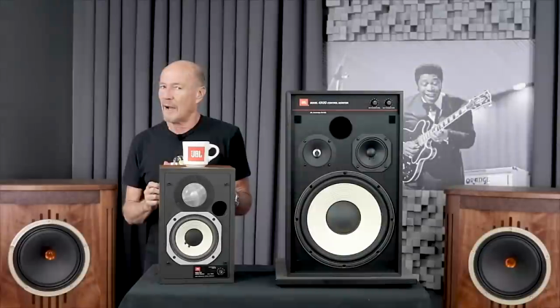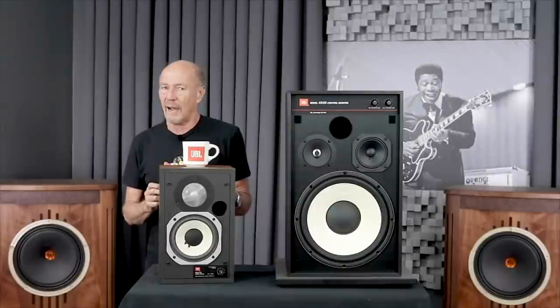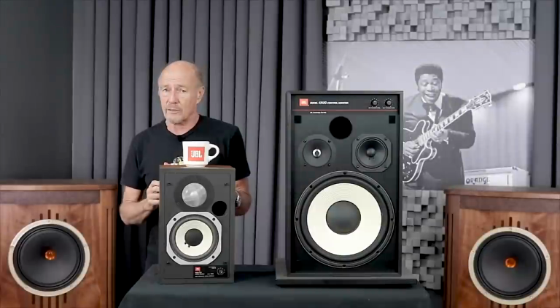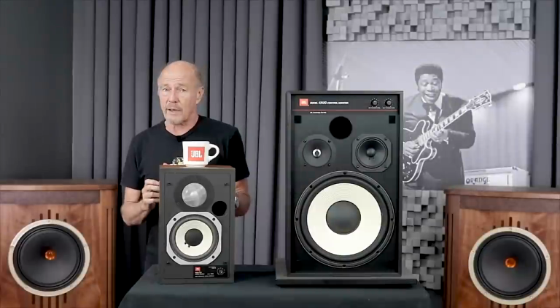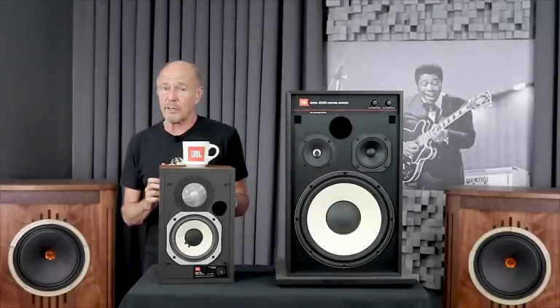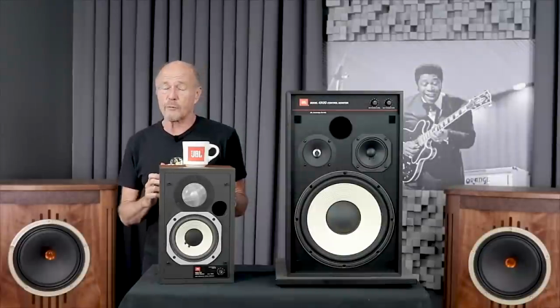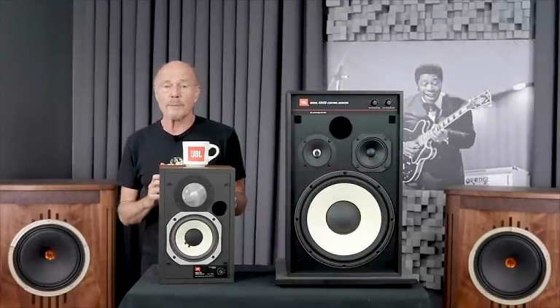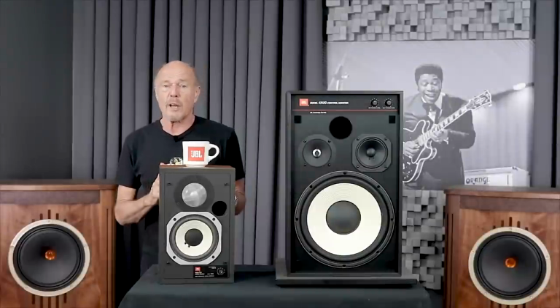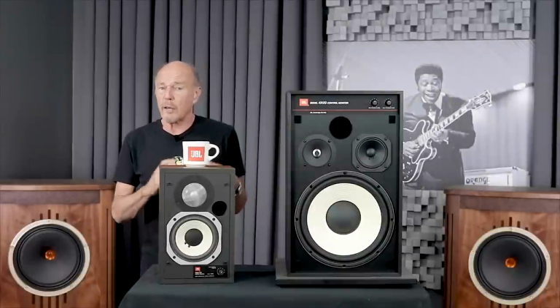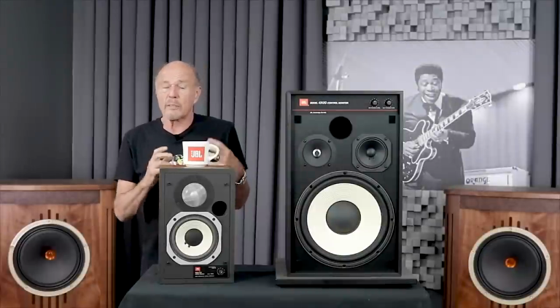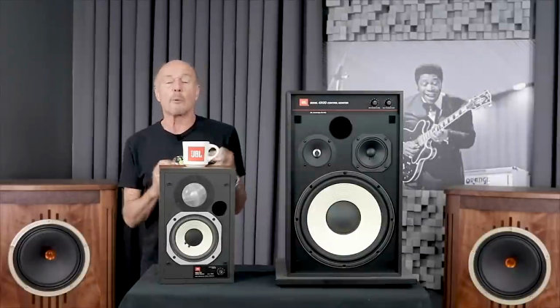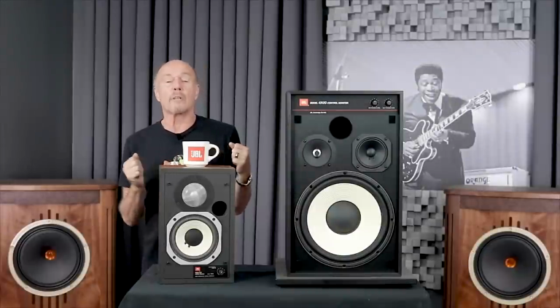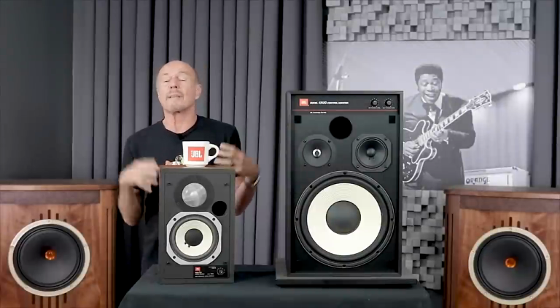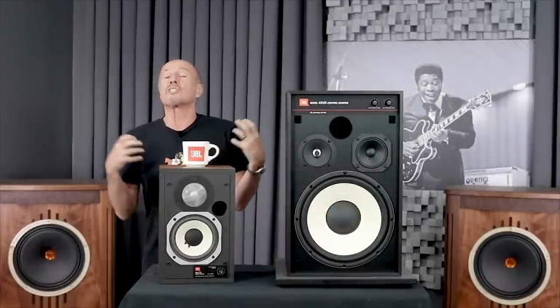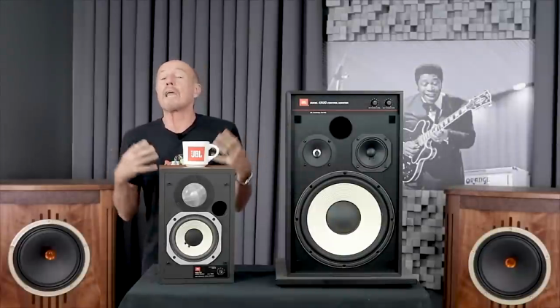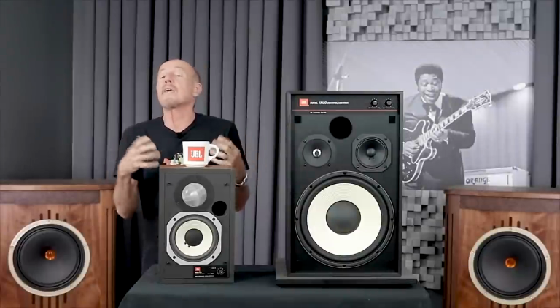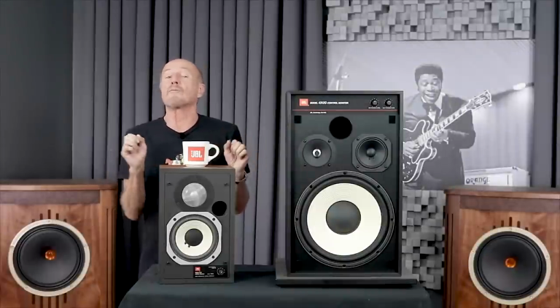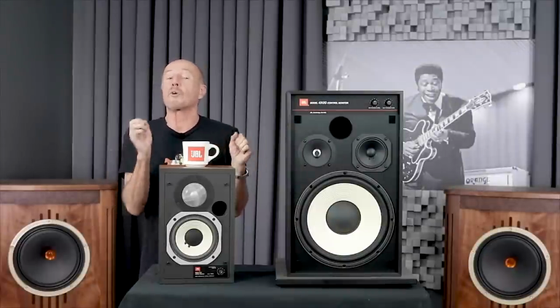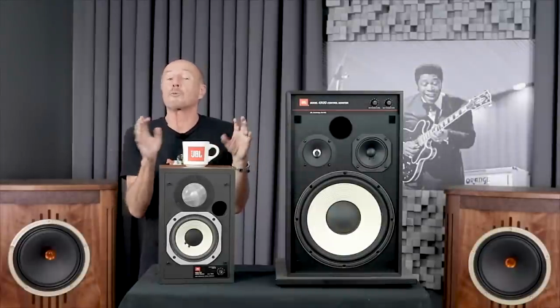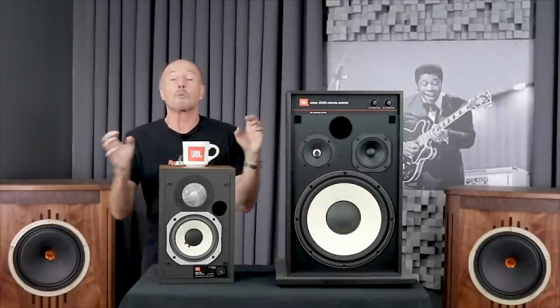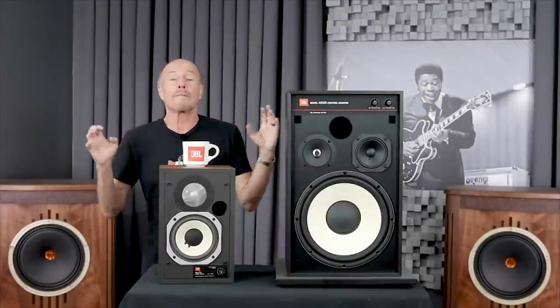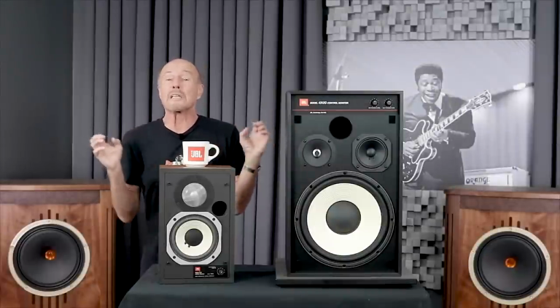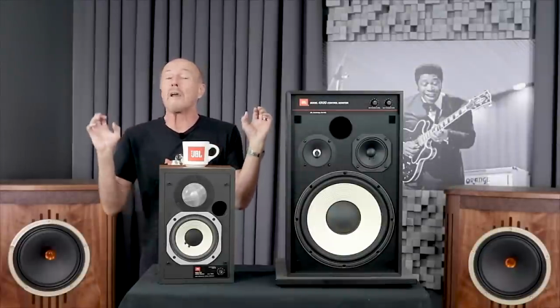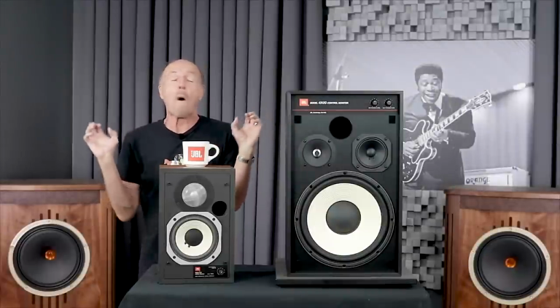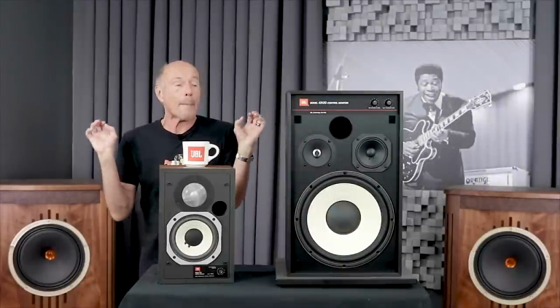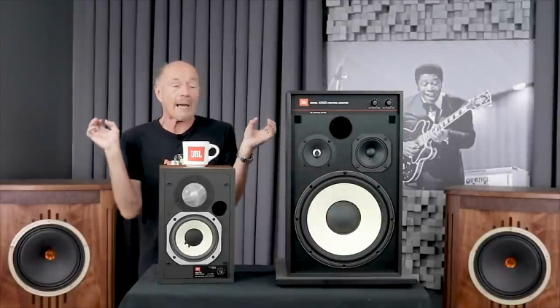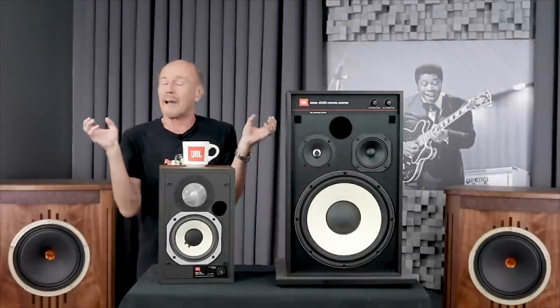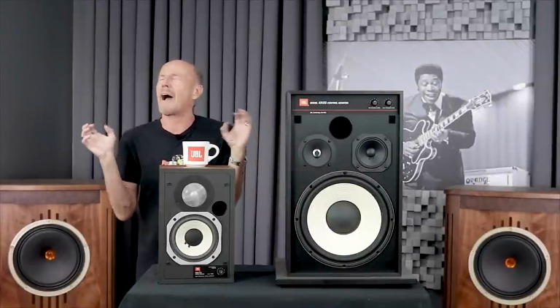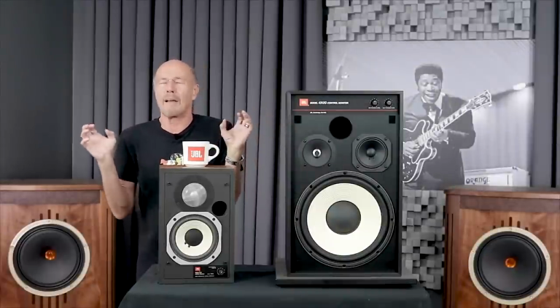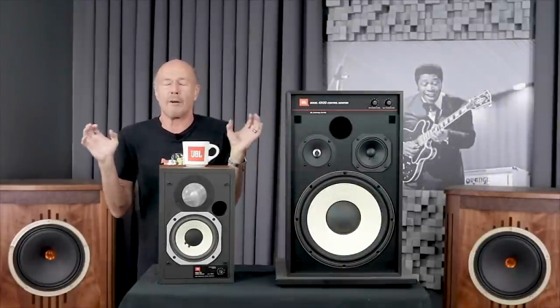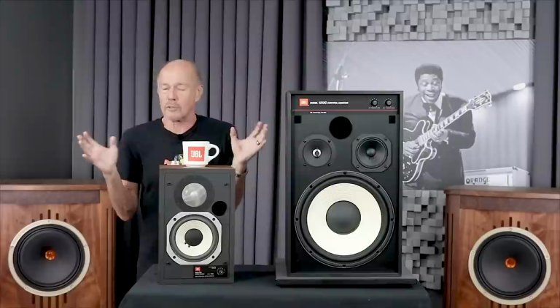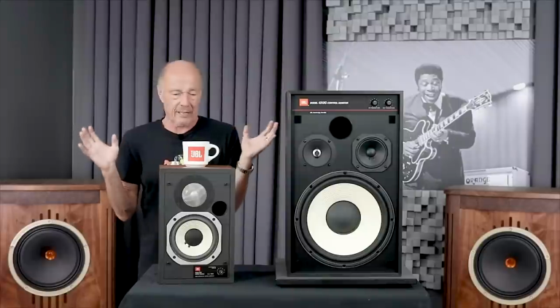Hi, this is Kevin Diehl from Upscale Audio and today we're going to talk about the JBL 4312G. Oh my god, I love old stuff.